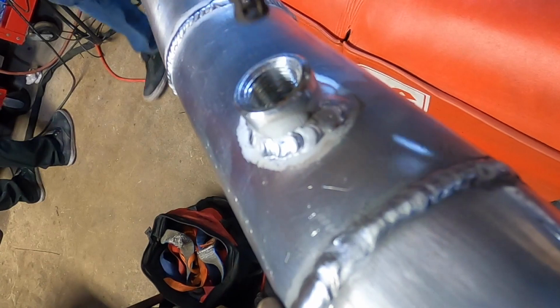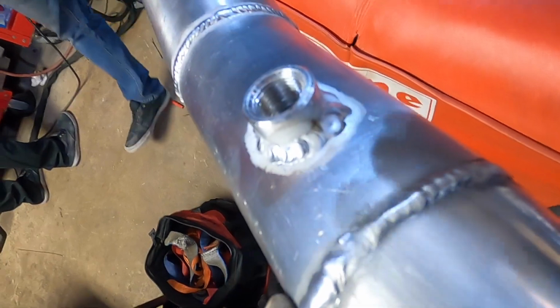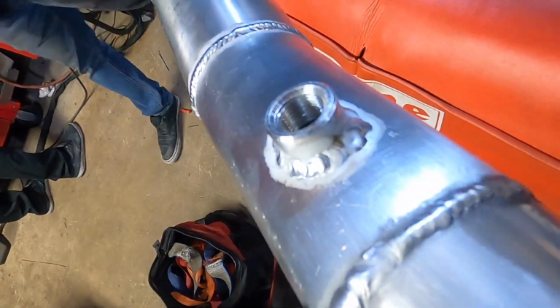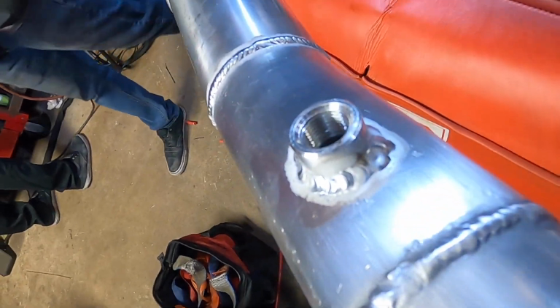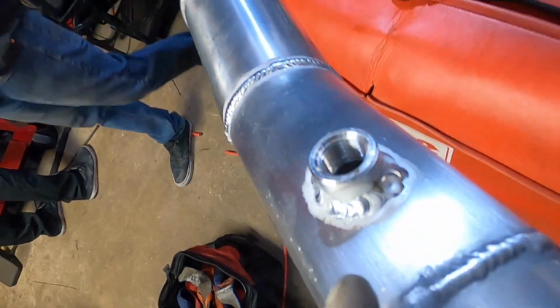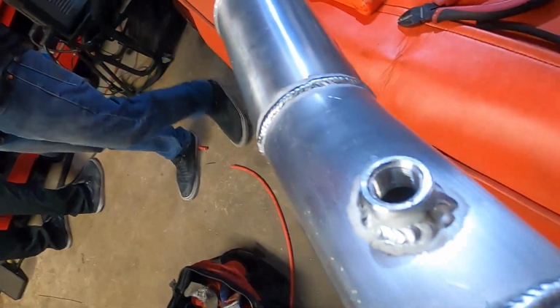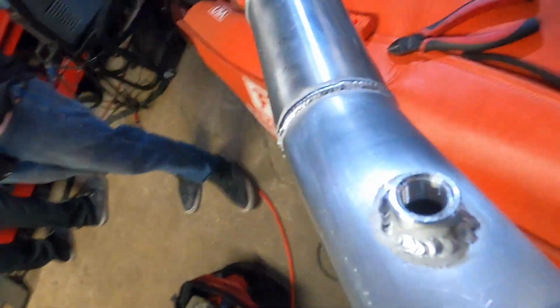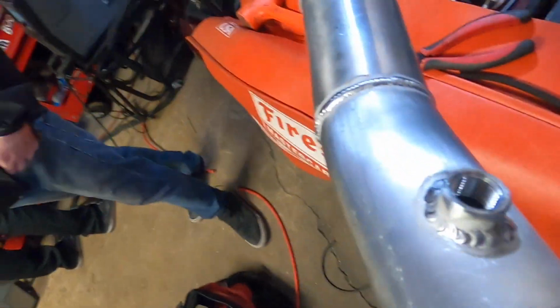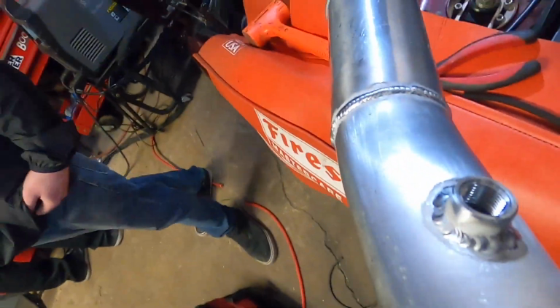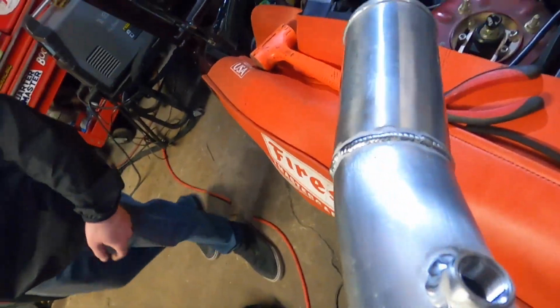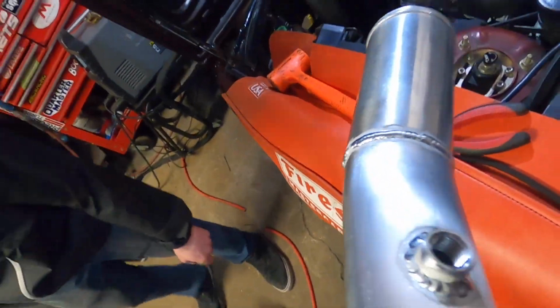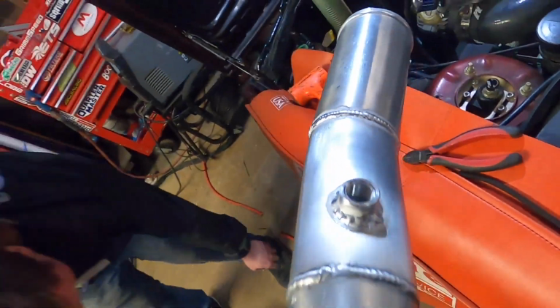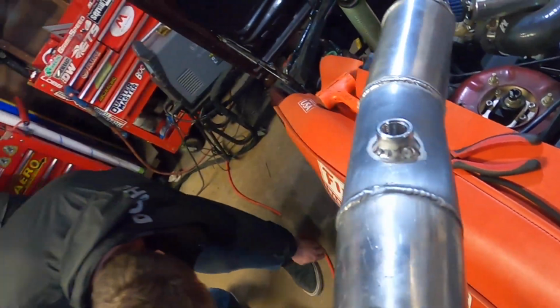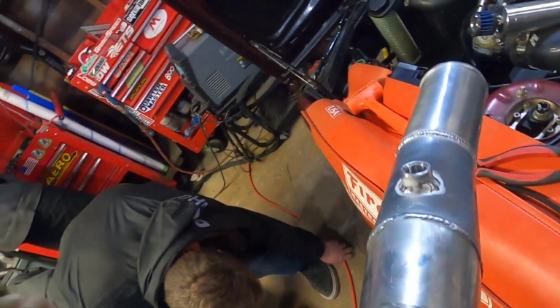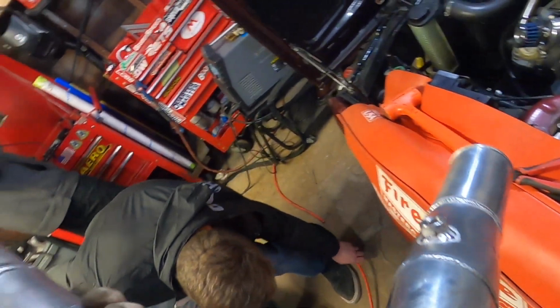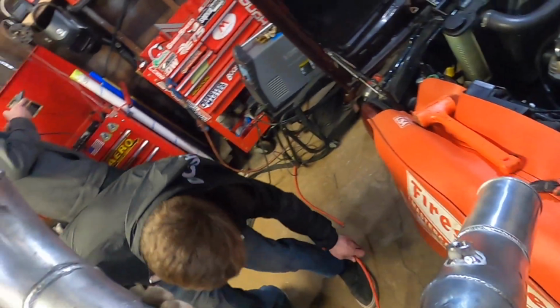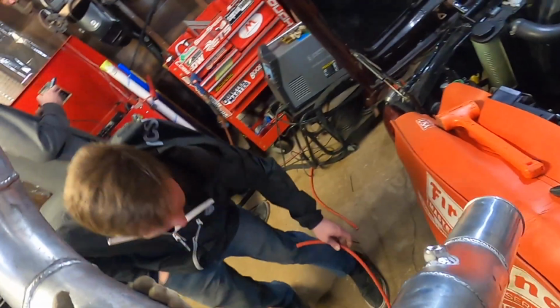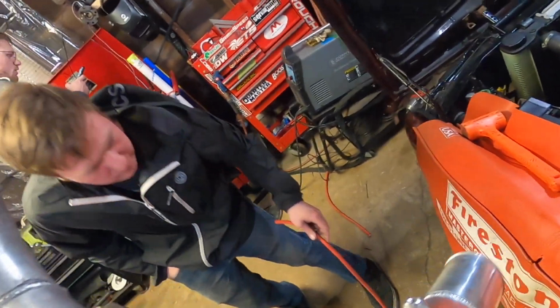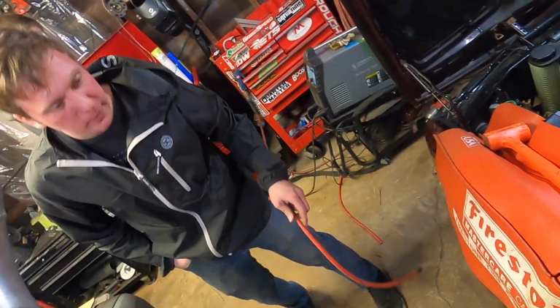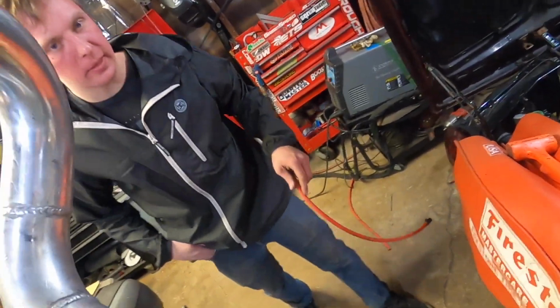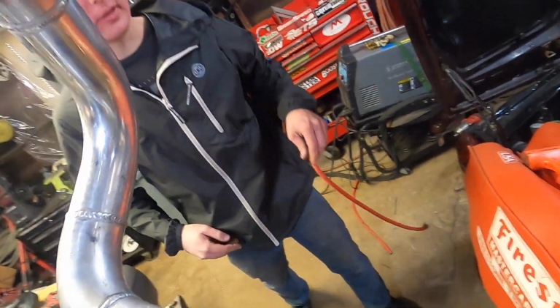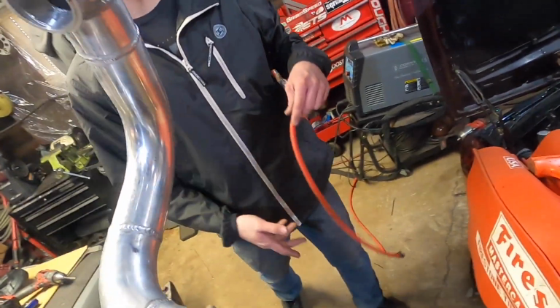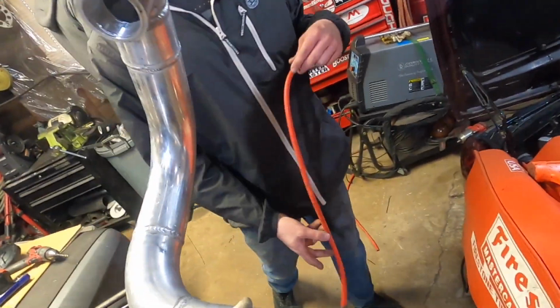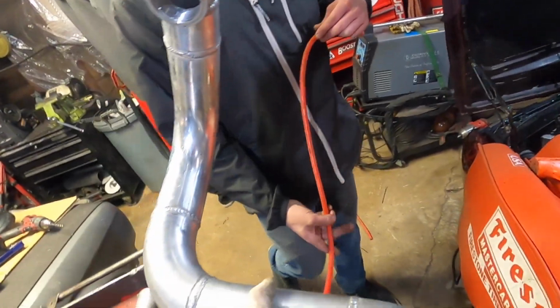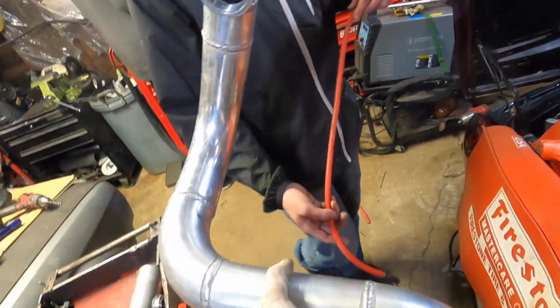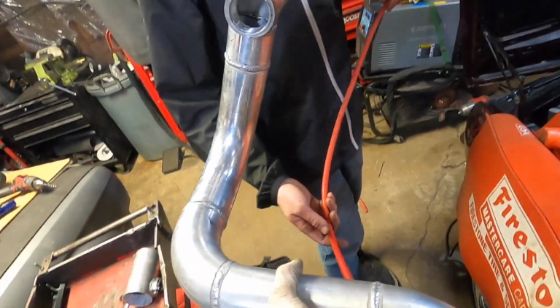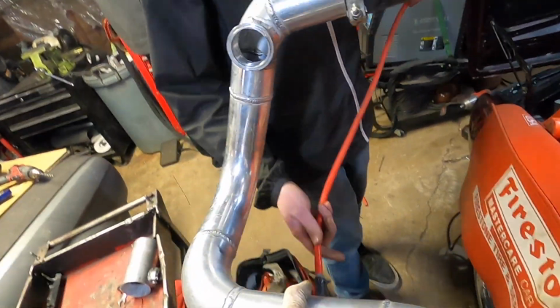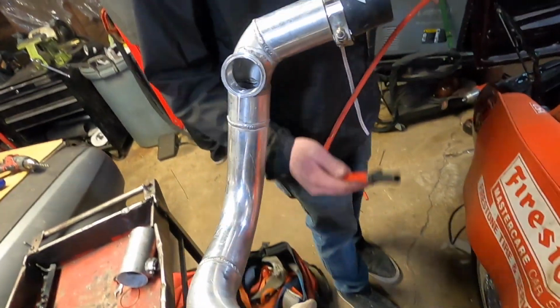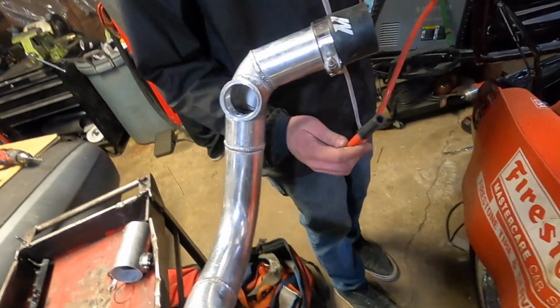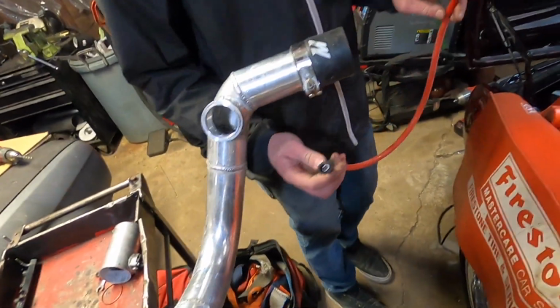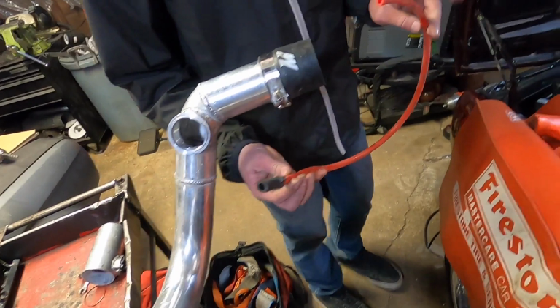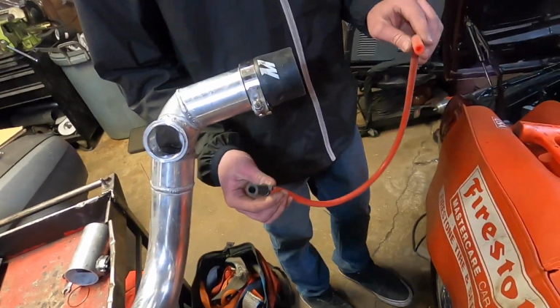The IAT port is welded in and ready to go. Now this pipe can go back in — the intercooler pipe — and we can run all the rest of the vacuum lines with it.